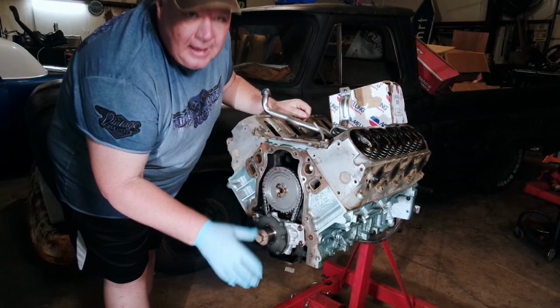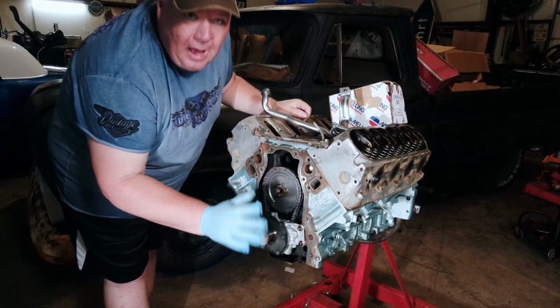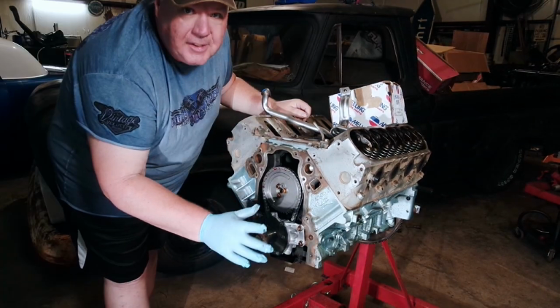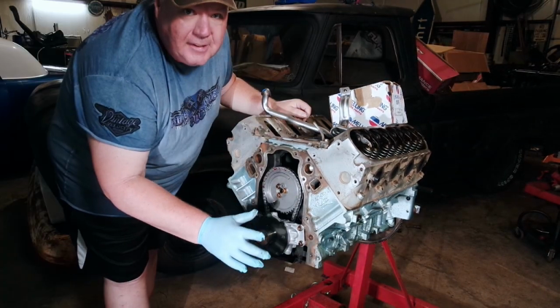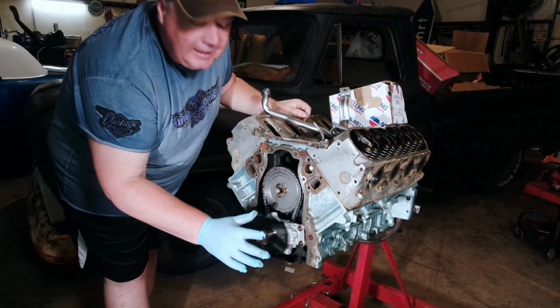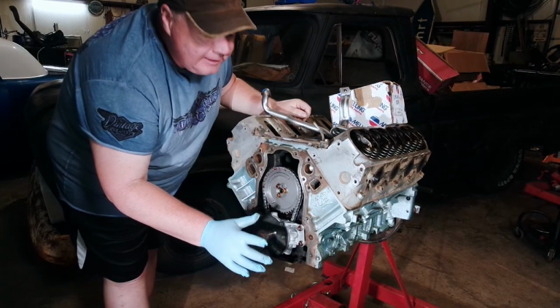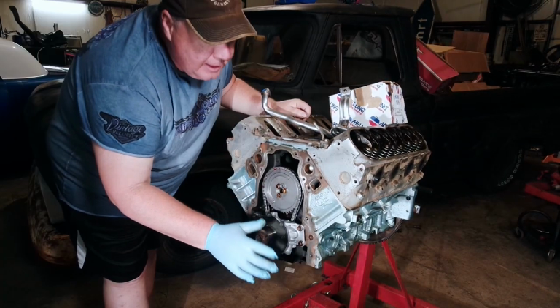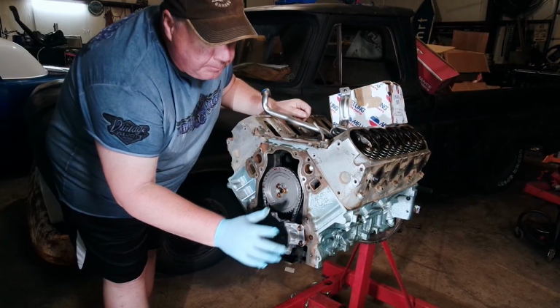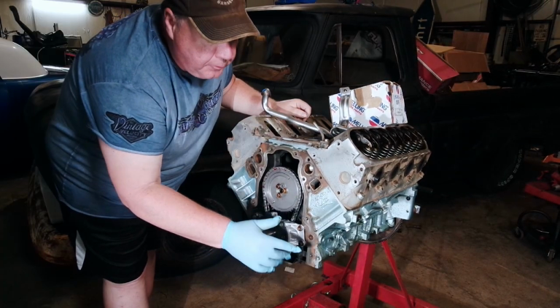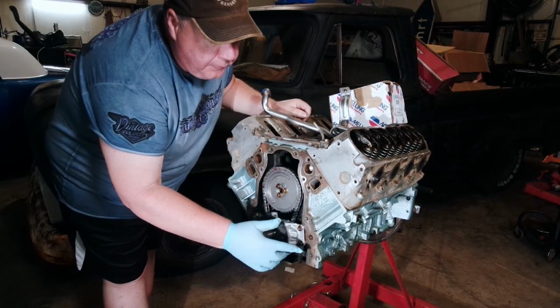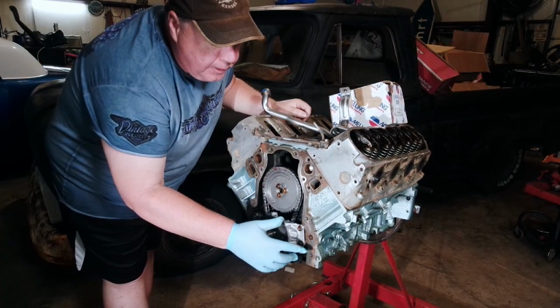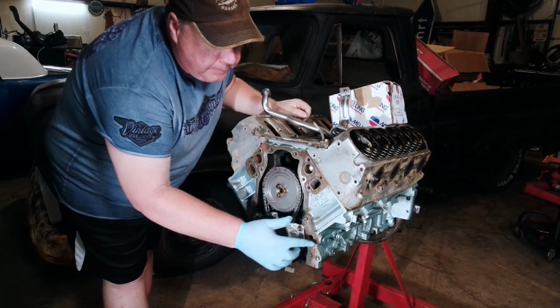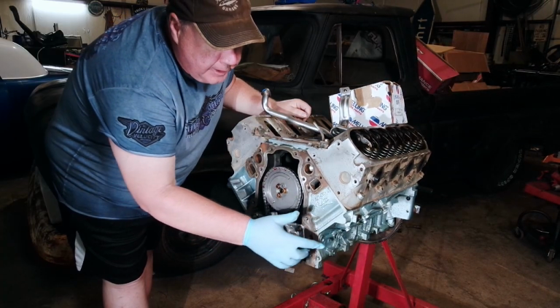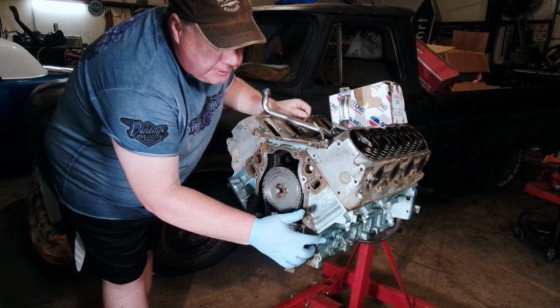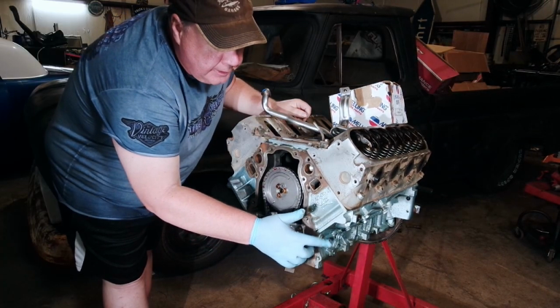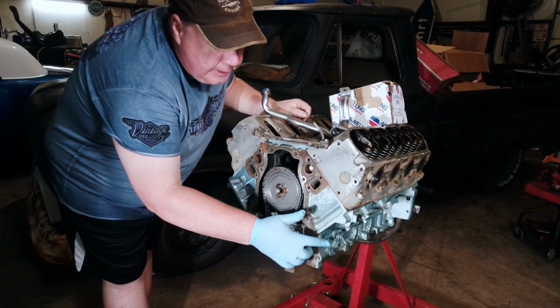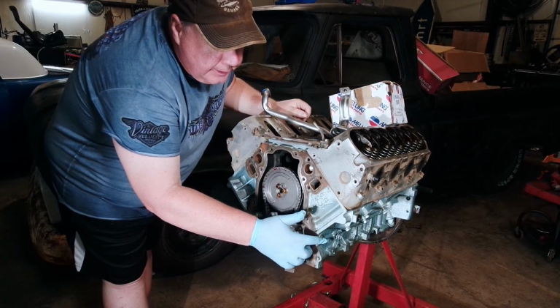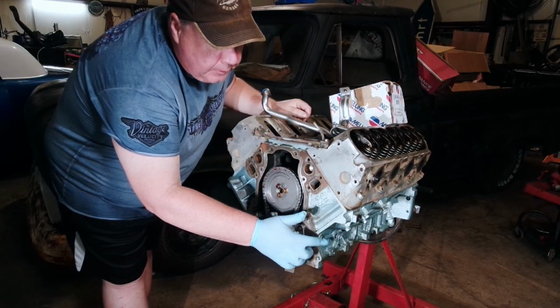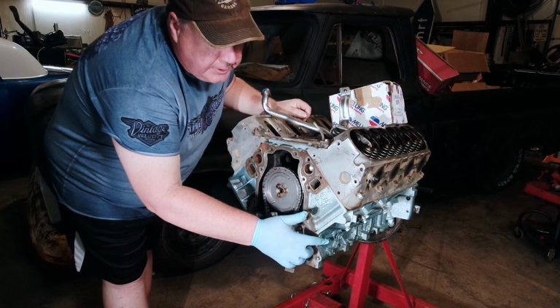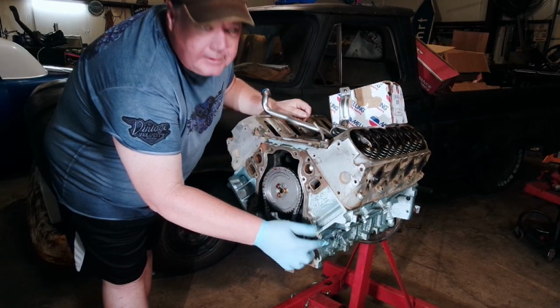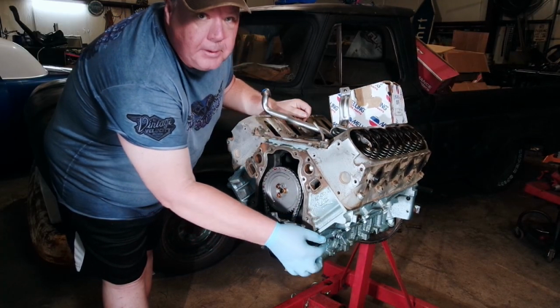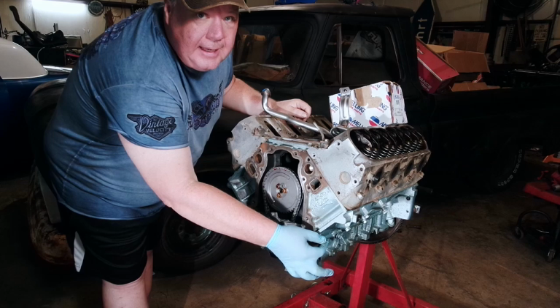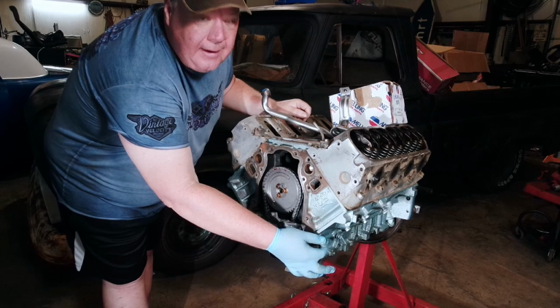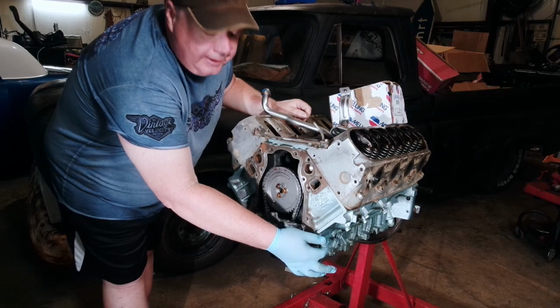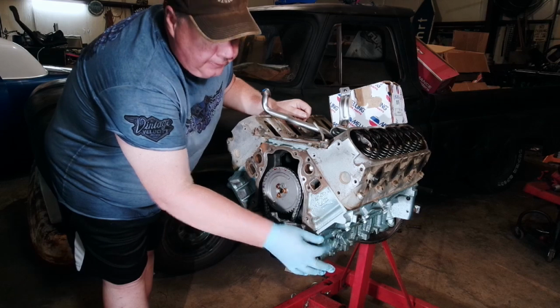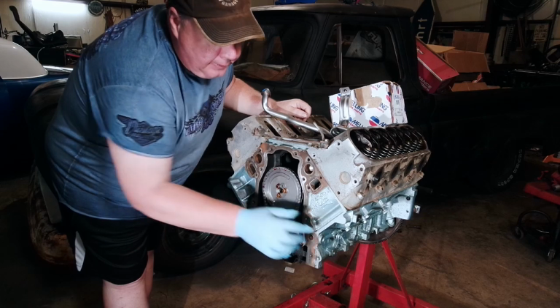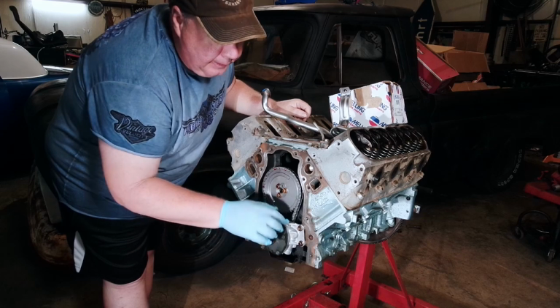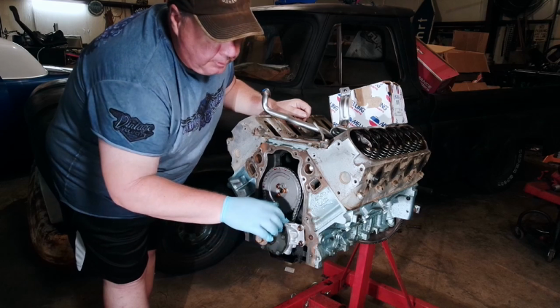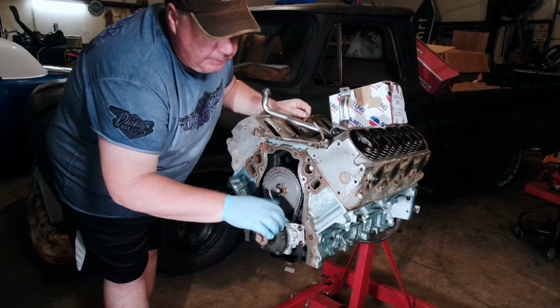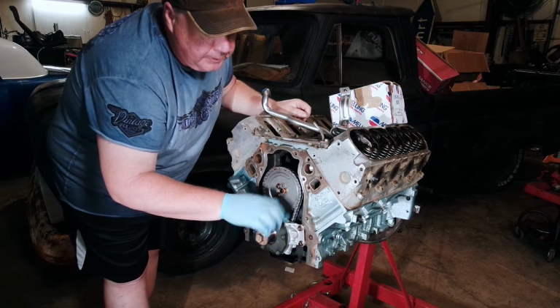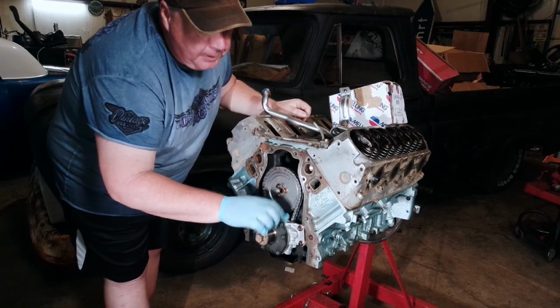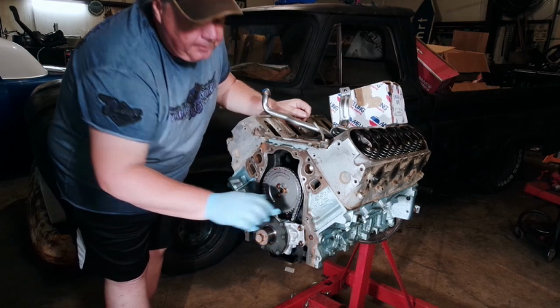I'll mention this again later, but before we fire up the engine, you're gonna want to take this plug out here and prime this pump.